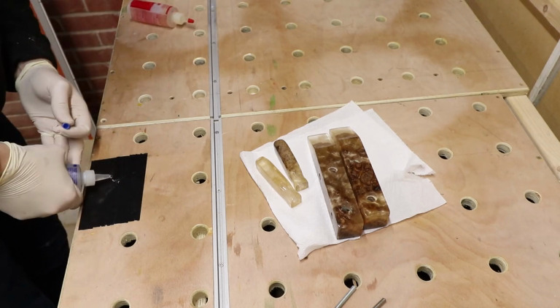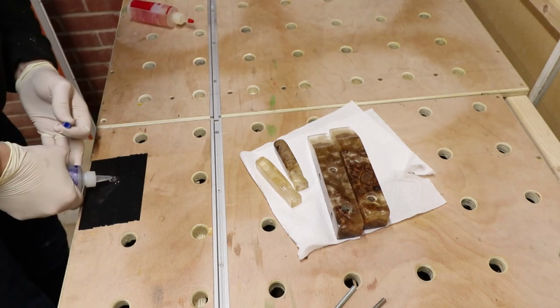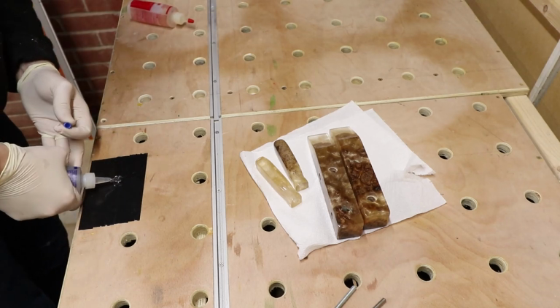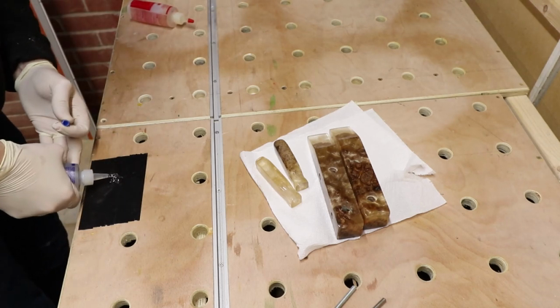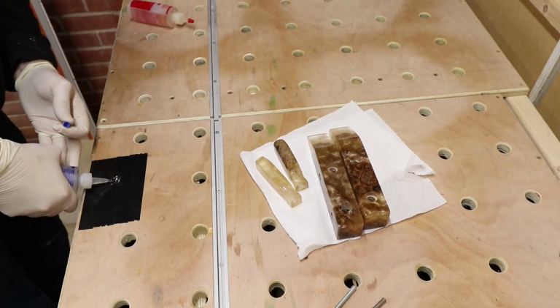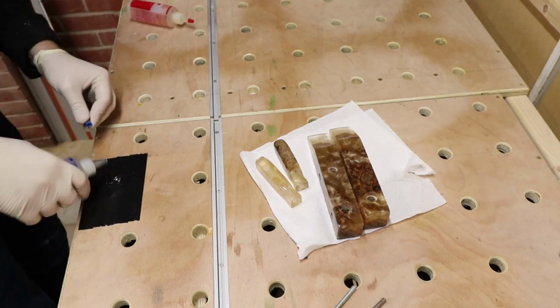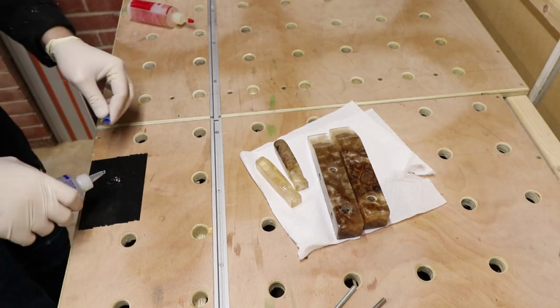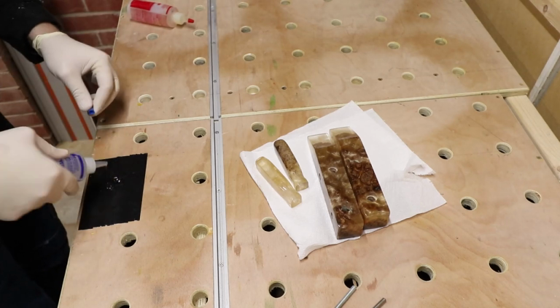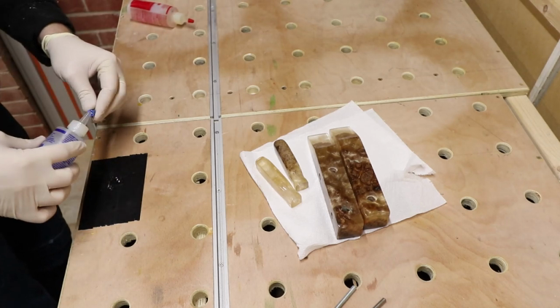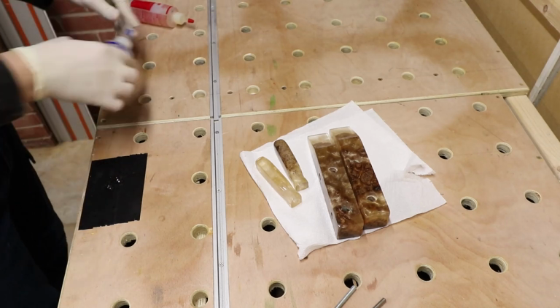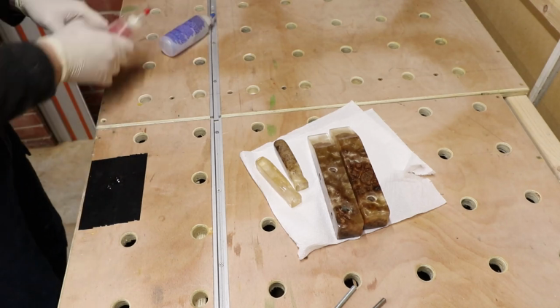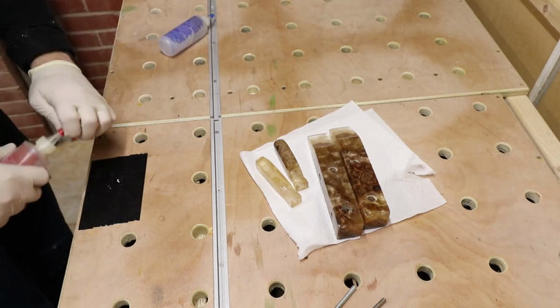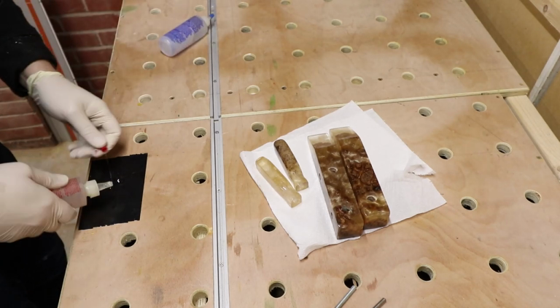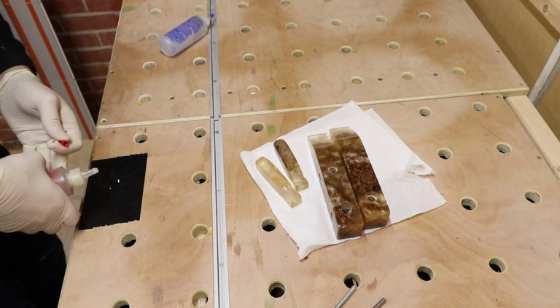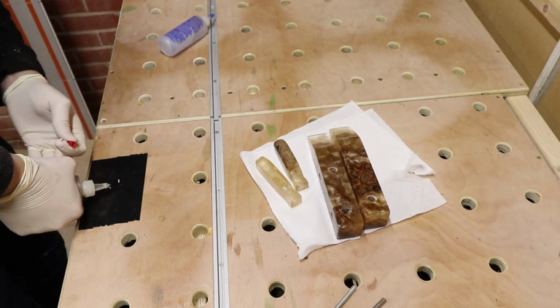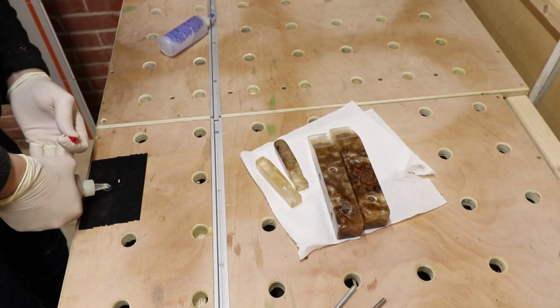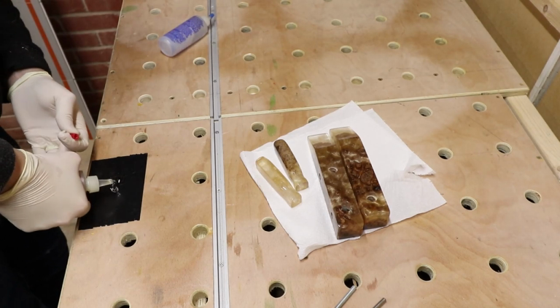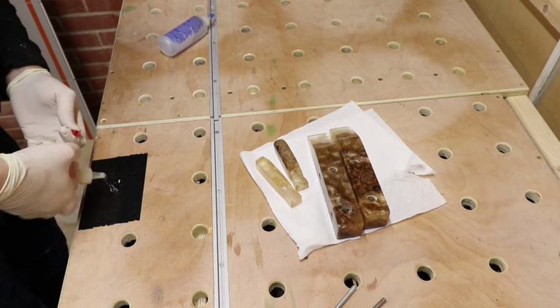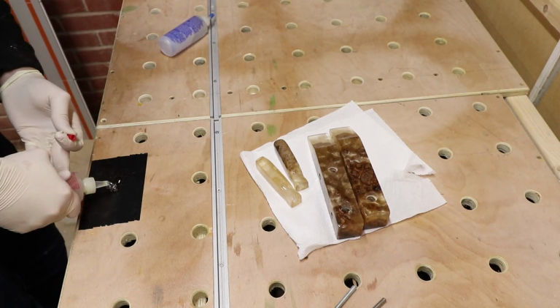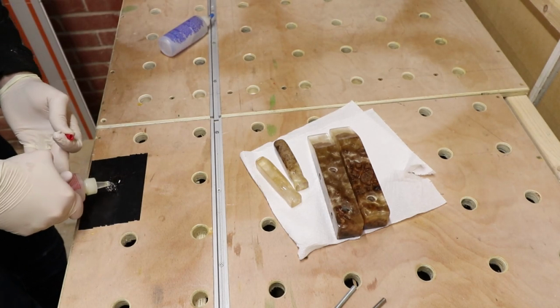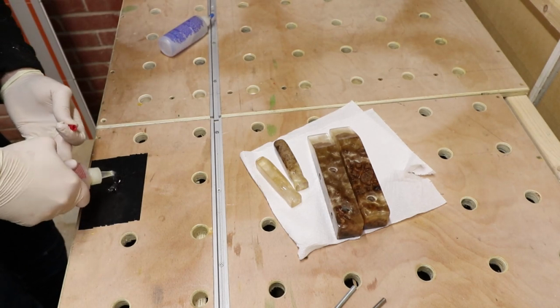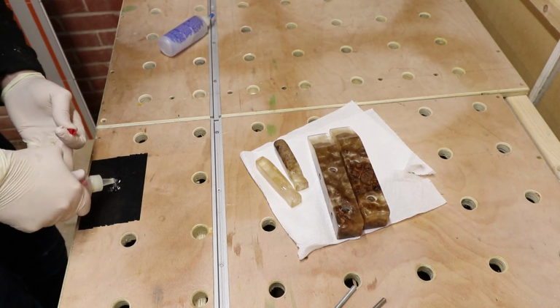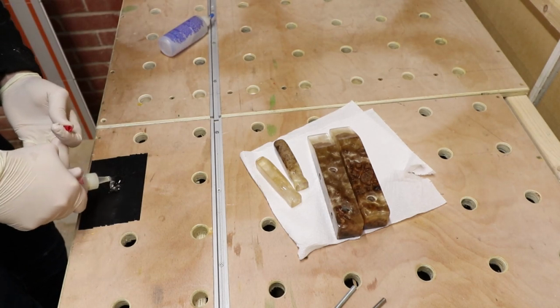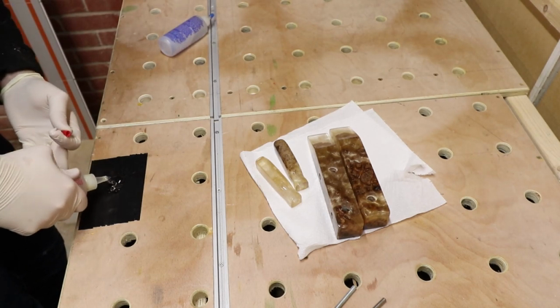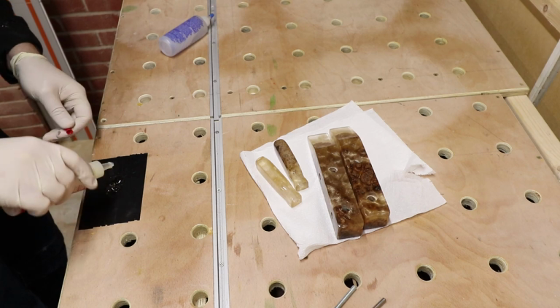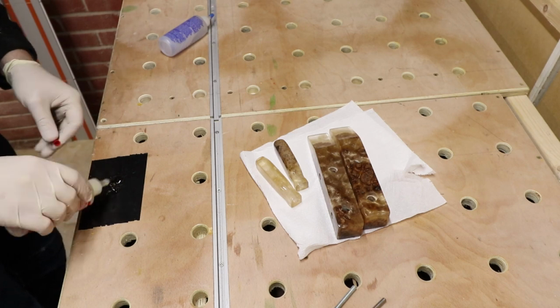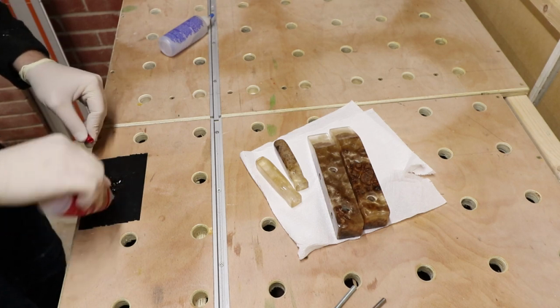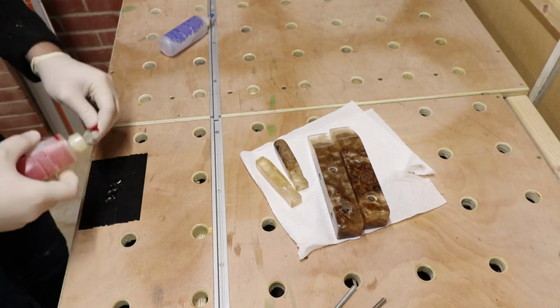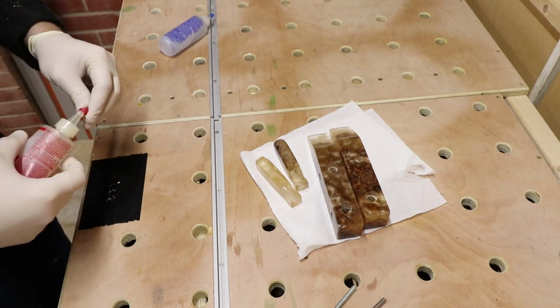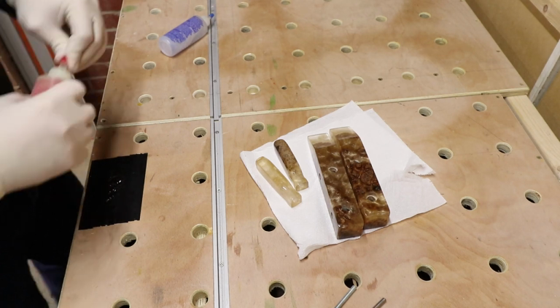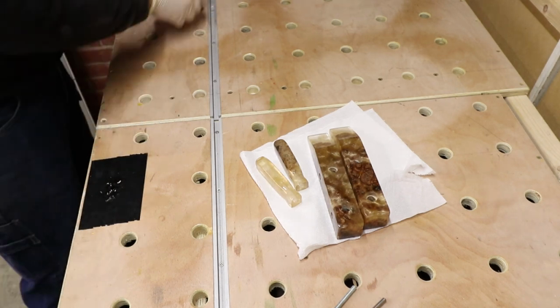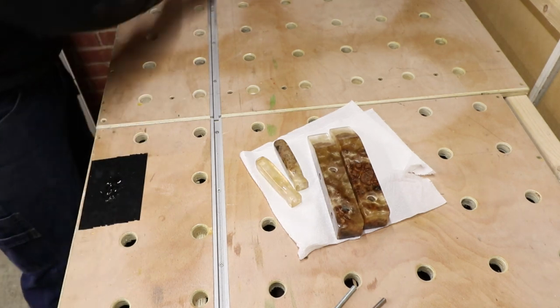To attach the threaded rods to the handles, I'm just going to be using 5-minute epoxy.